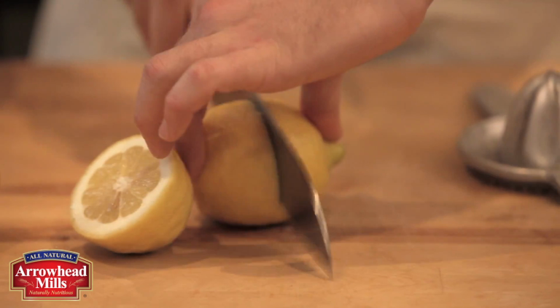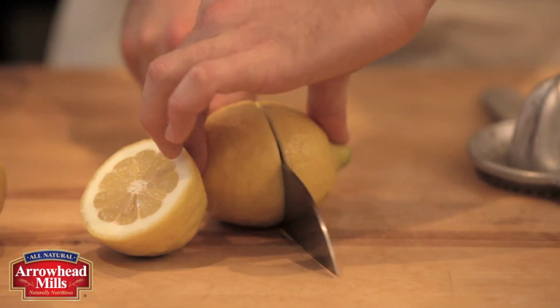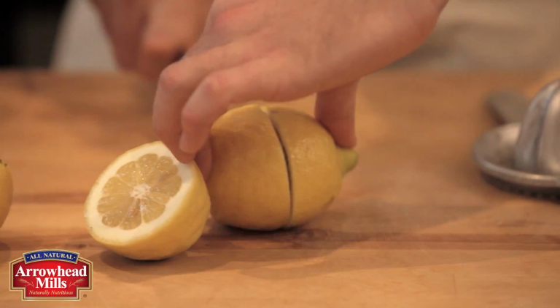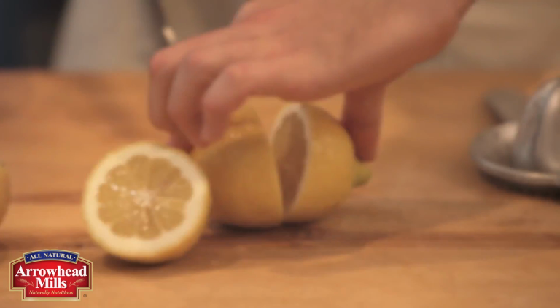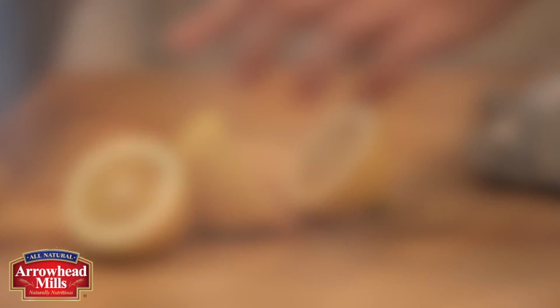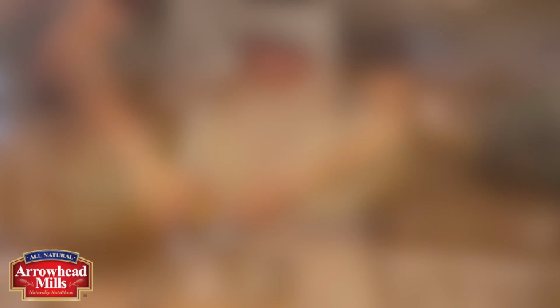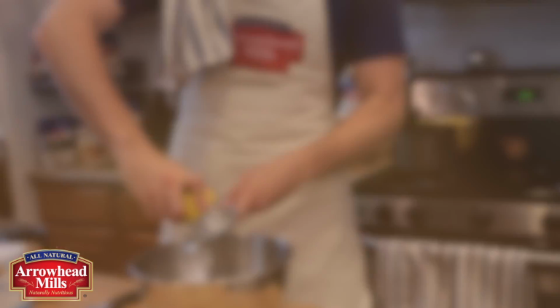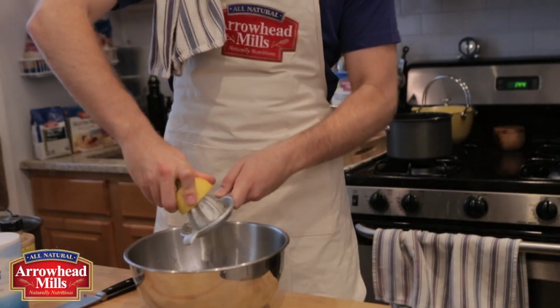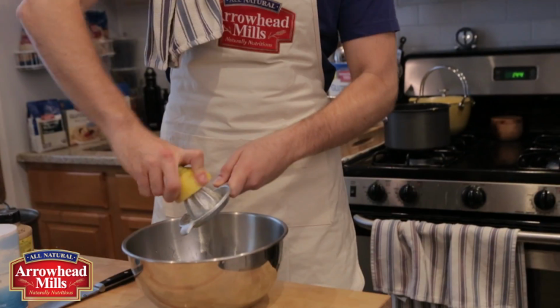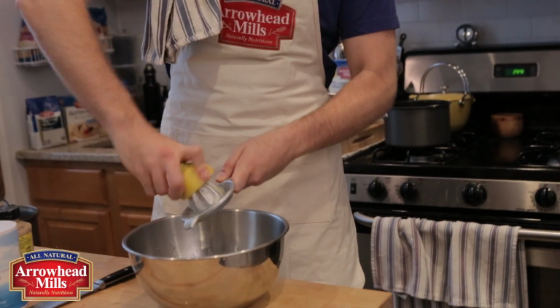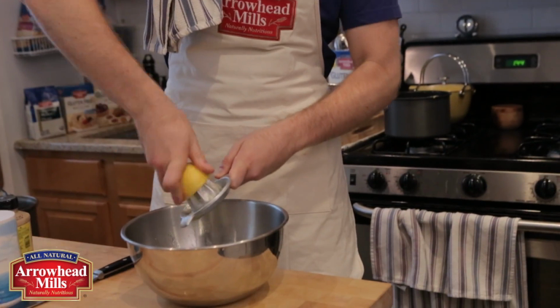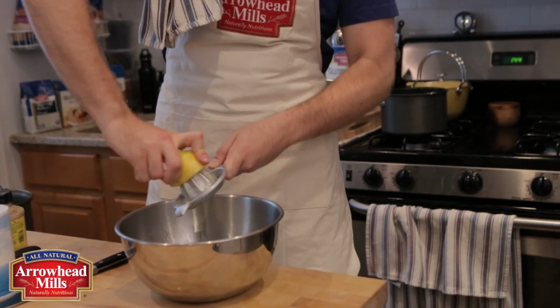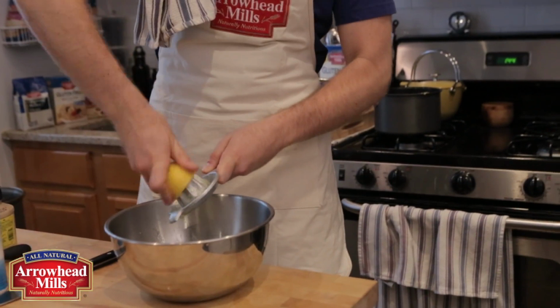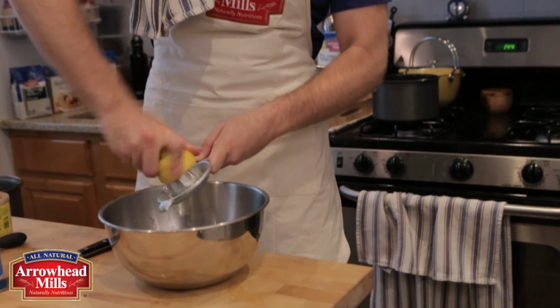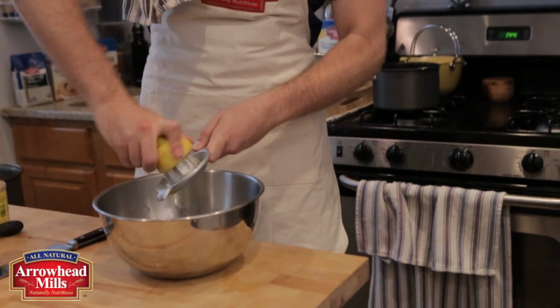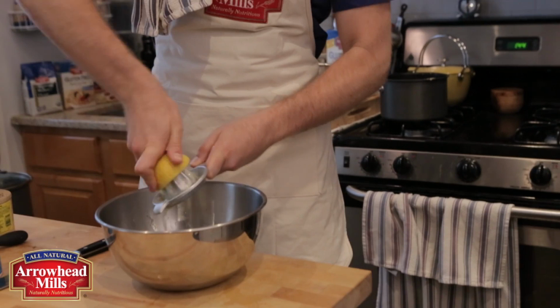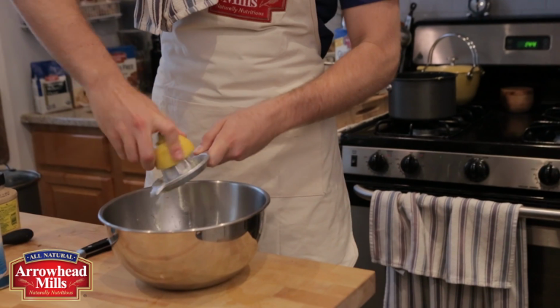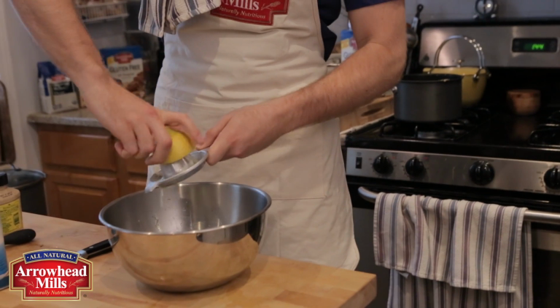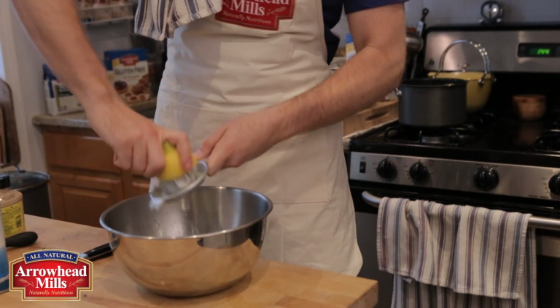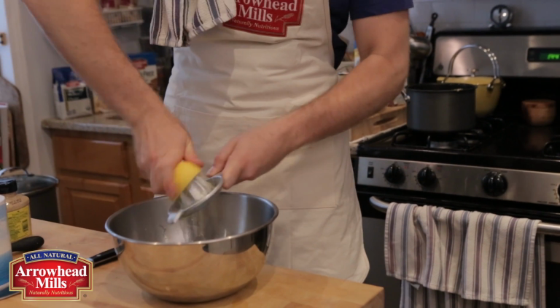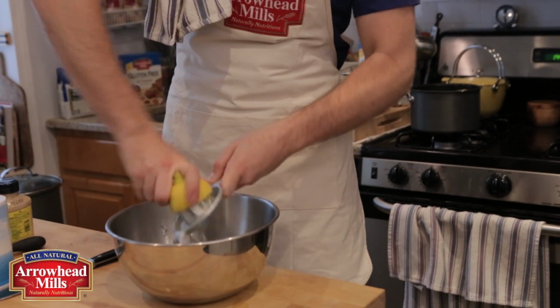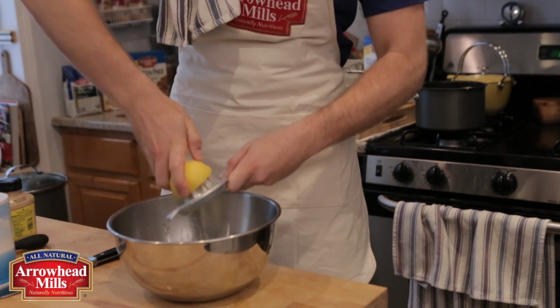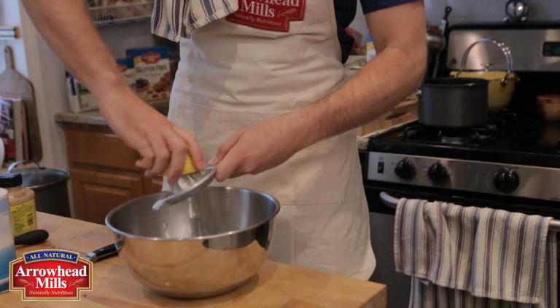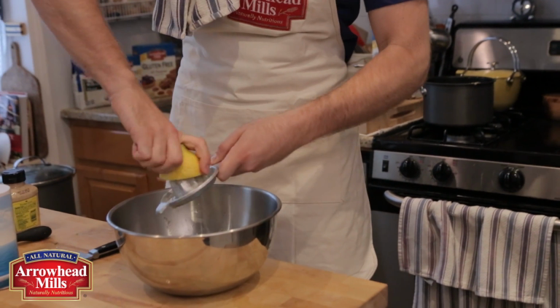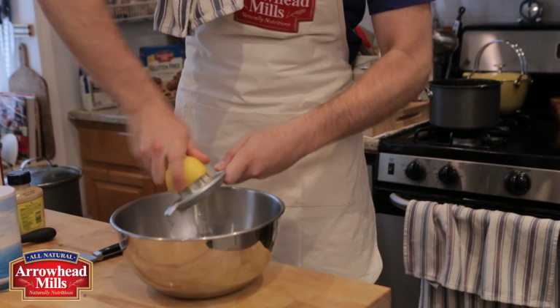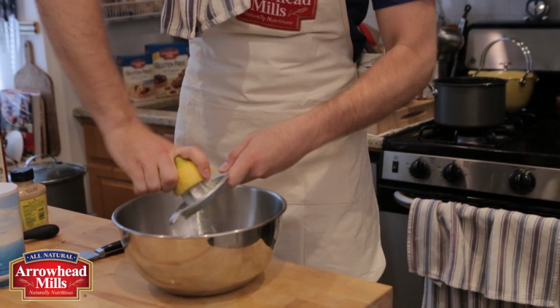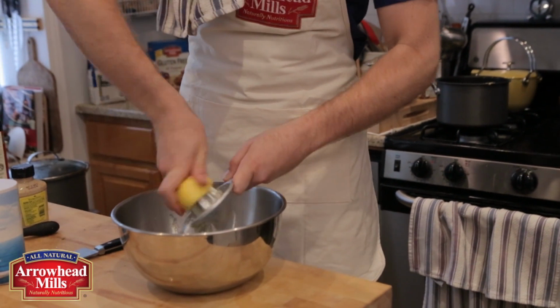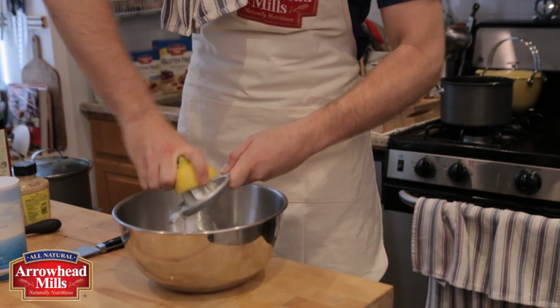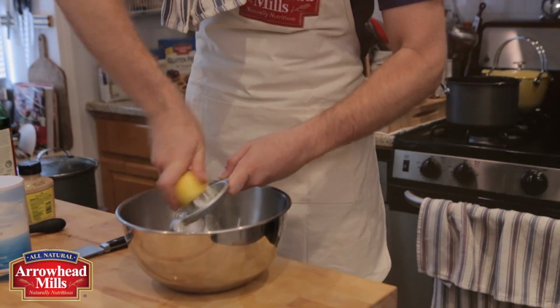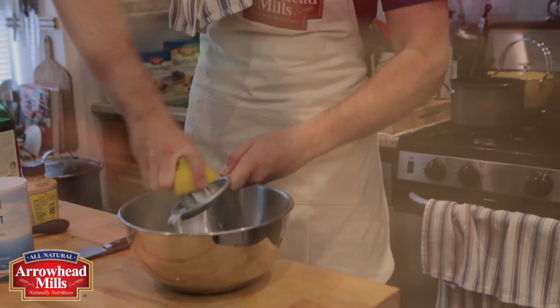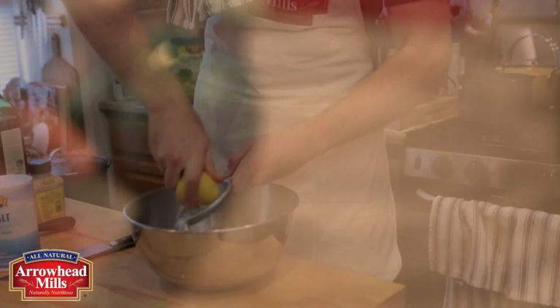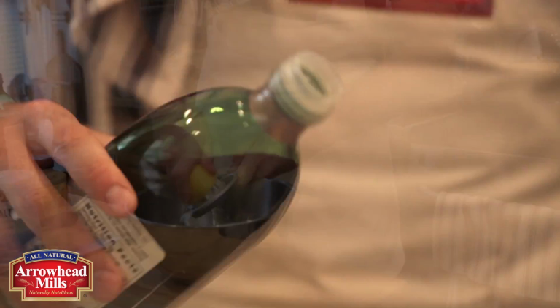Making a simple vinaigrette is a great way to dress your quinoa. I like mine with a little kick, so I'm adding lemon juice and whole grain mustard to the olive oil.